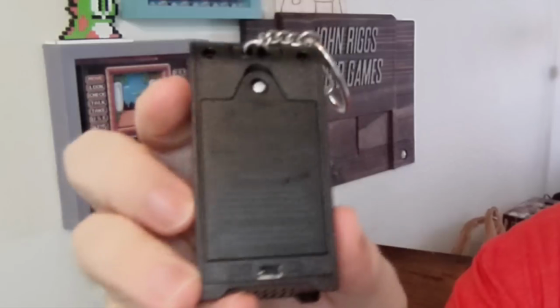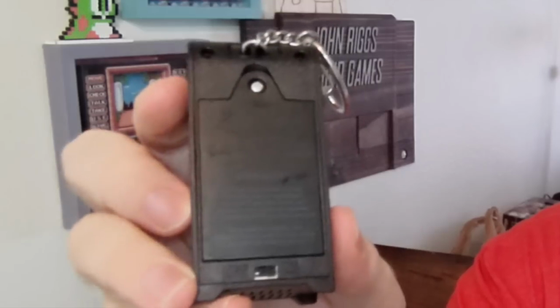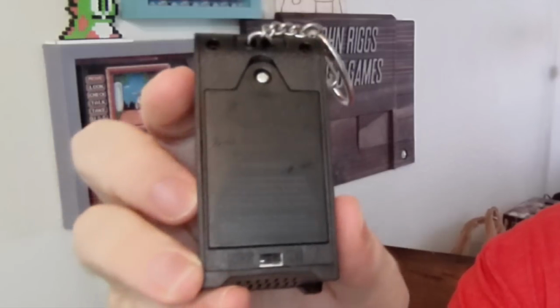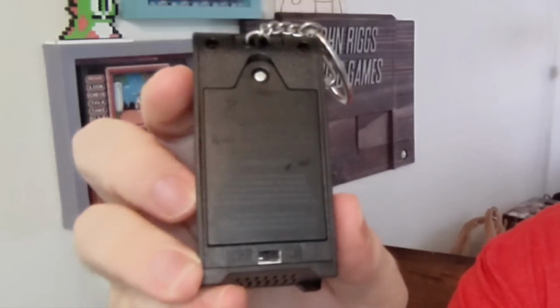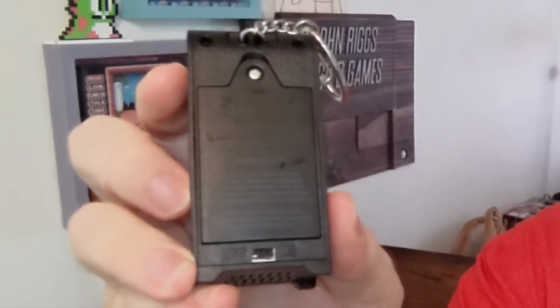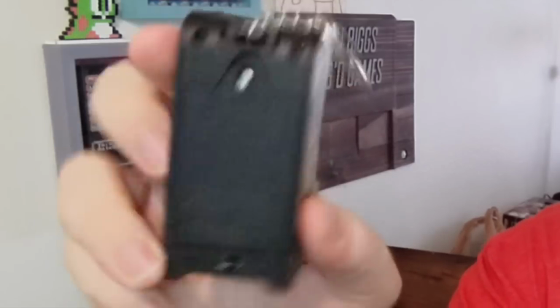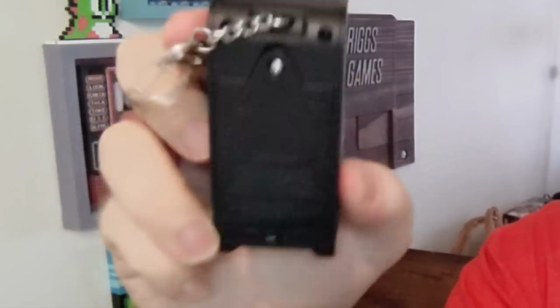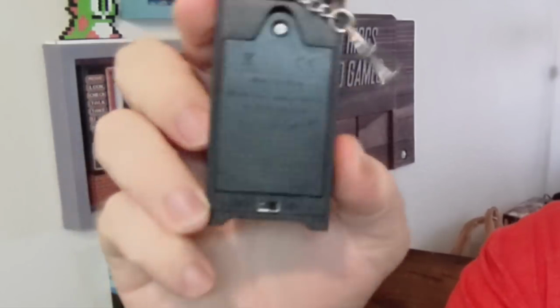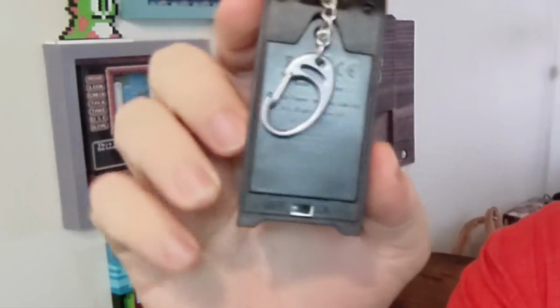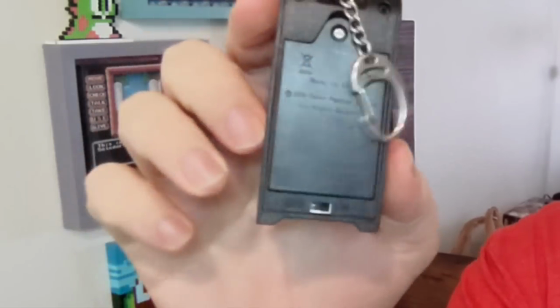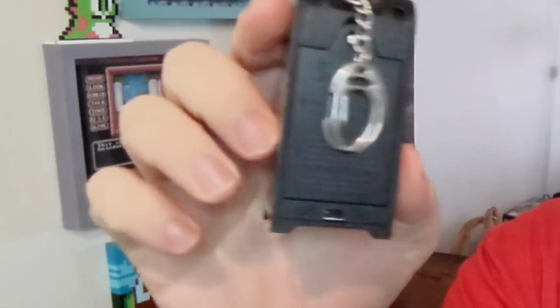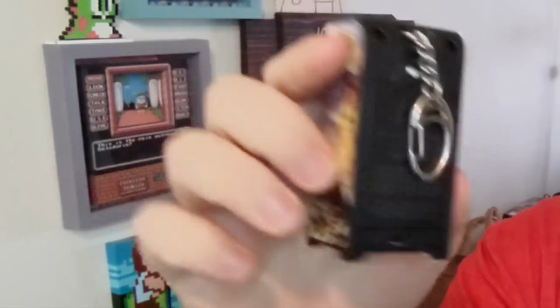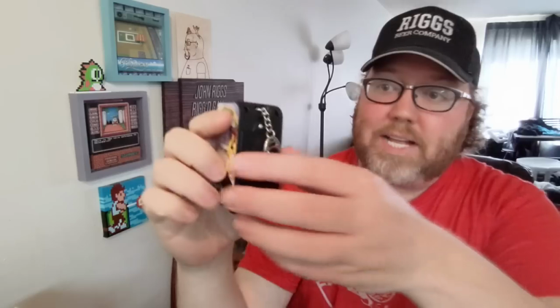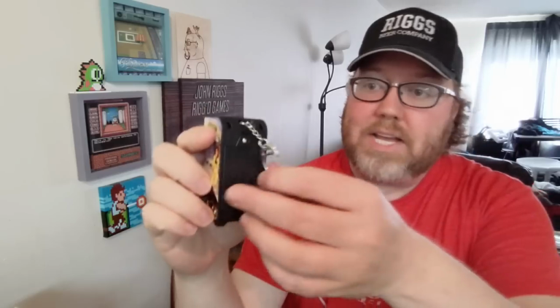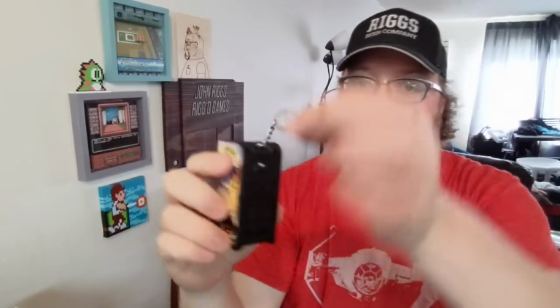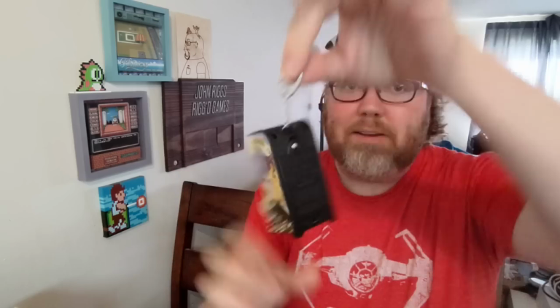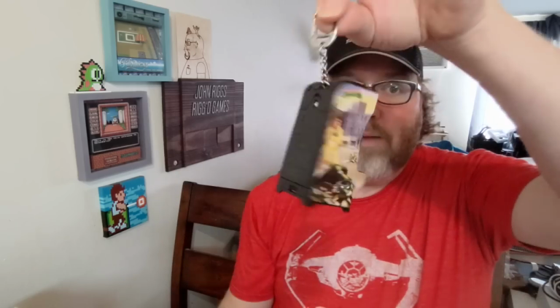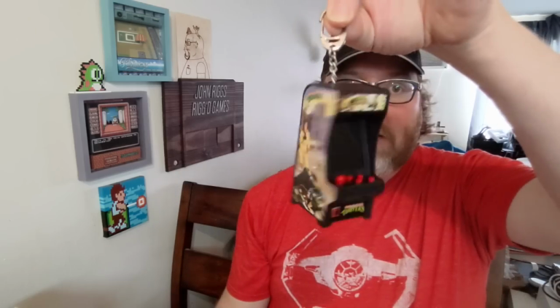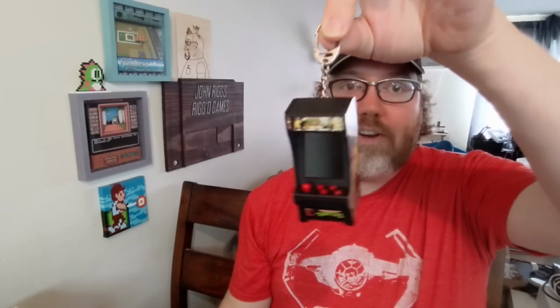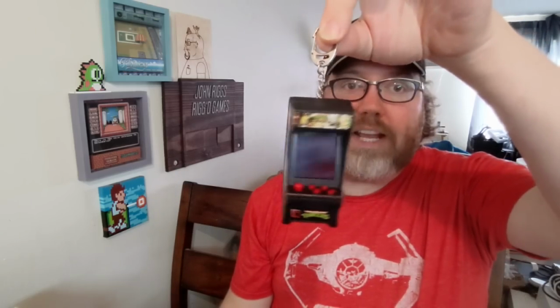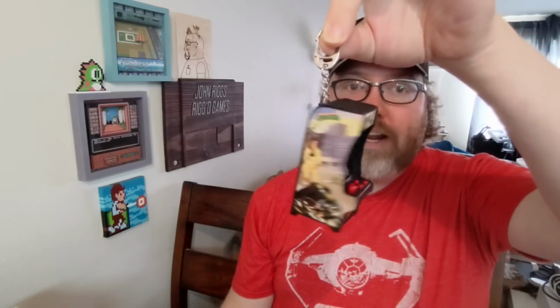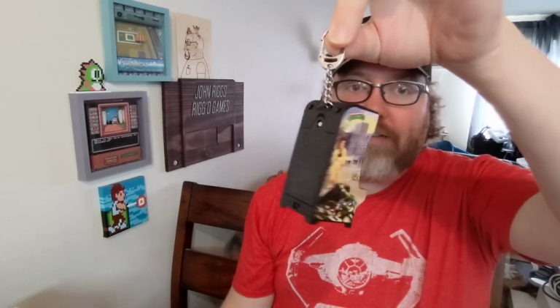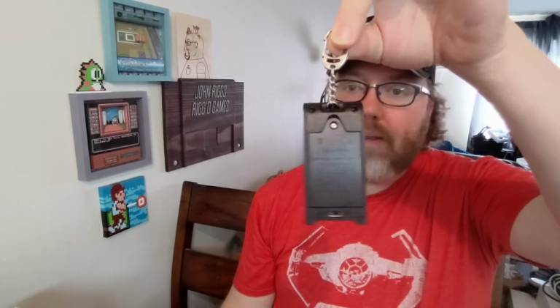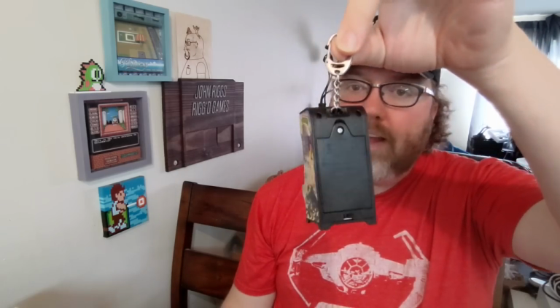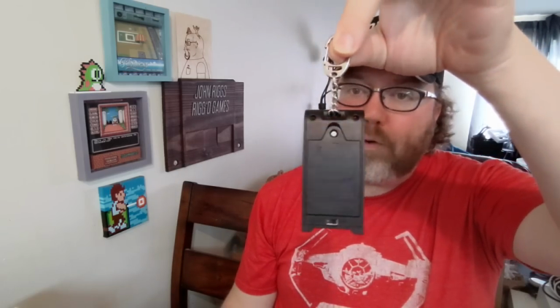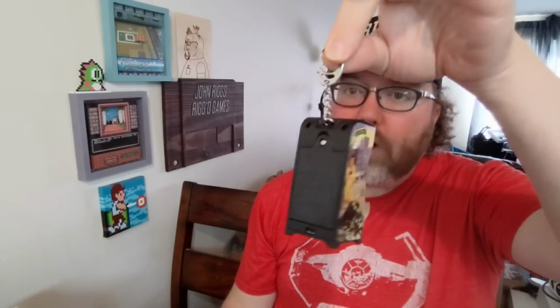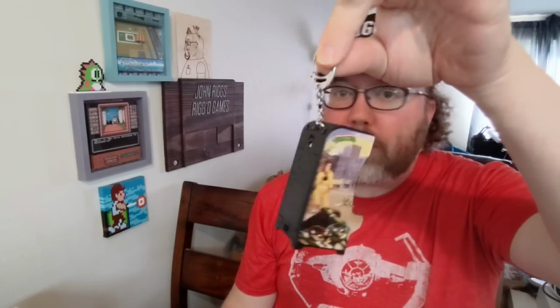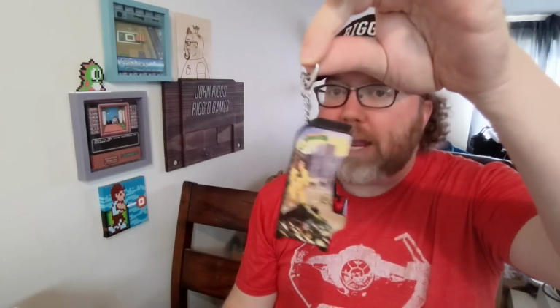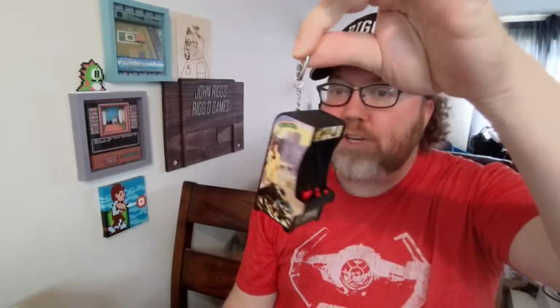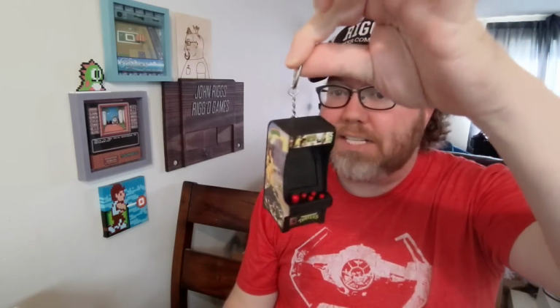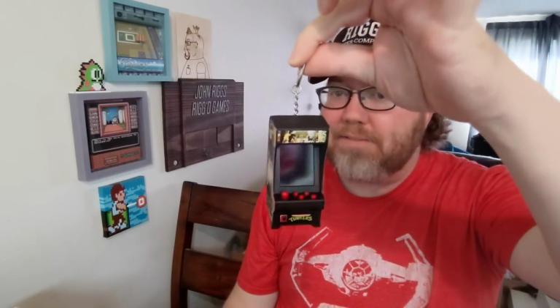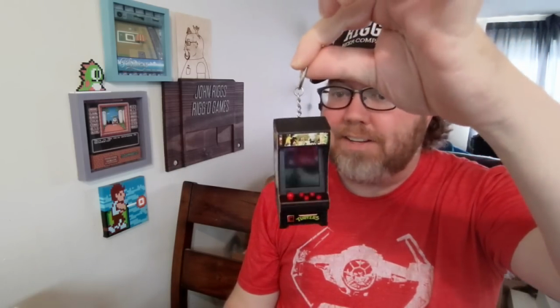It runs on three AA batteries and it's also a key chain. So you can actually put this on your key chain and have a kind of workable arcade machine. That's kind of fun.